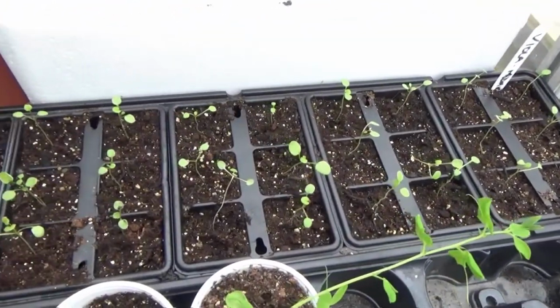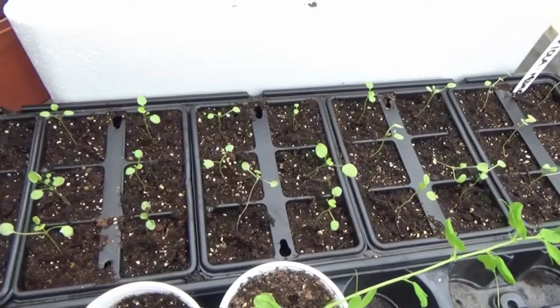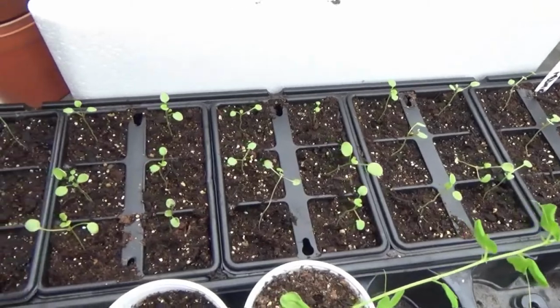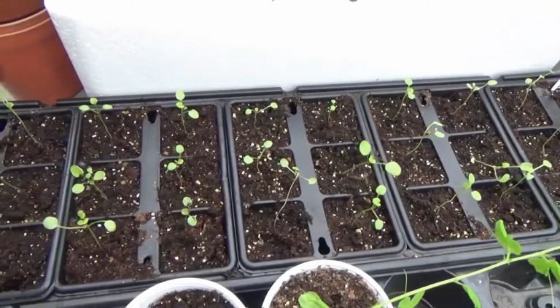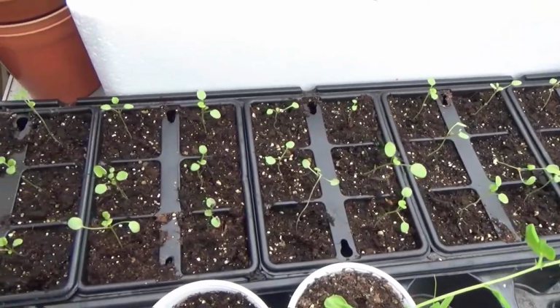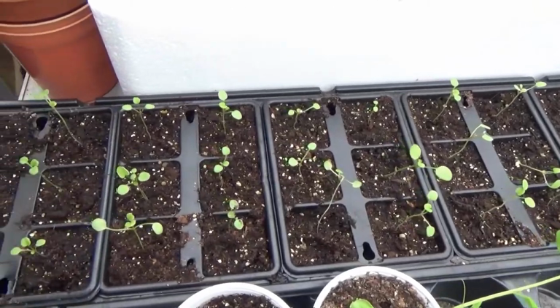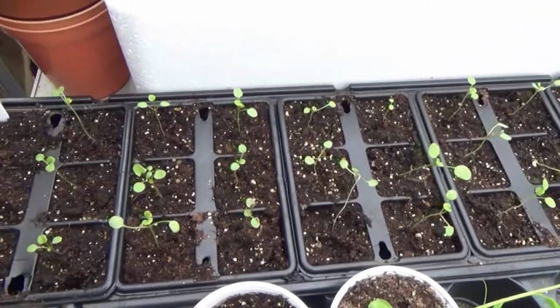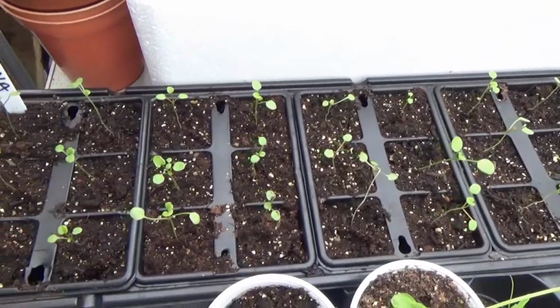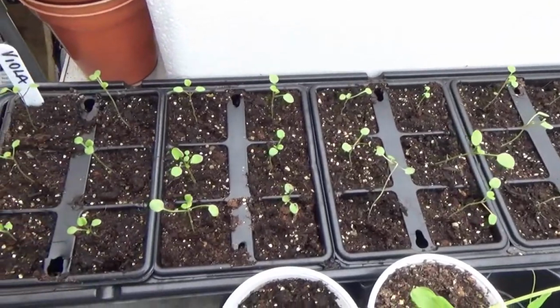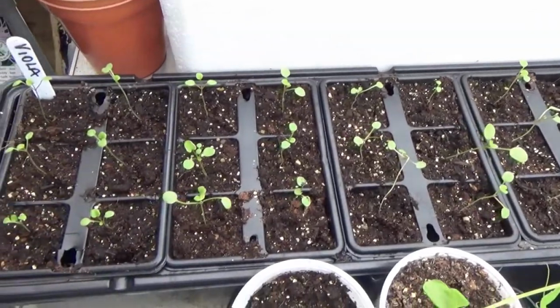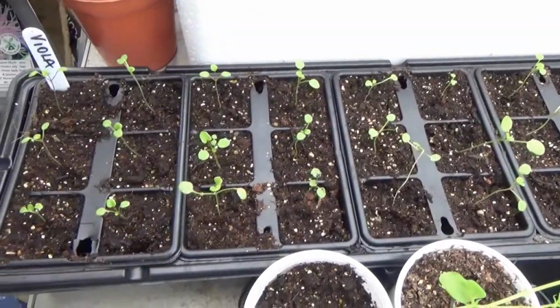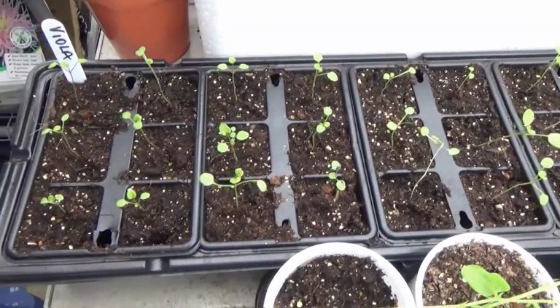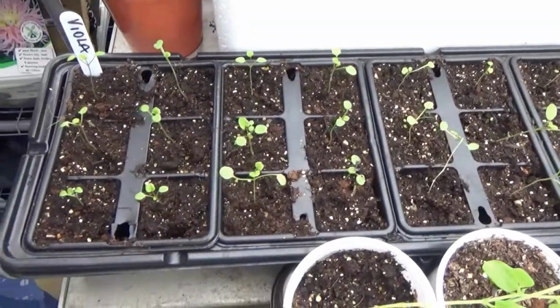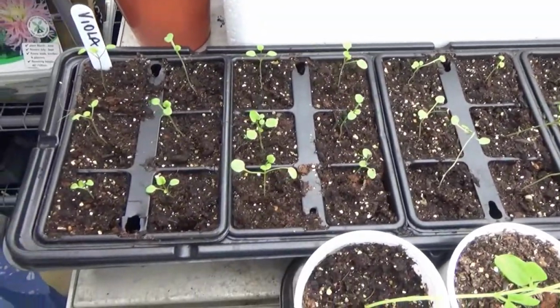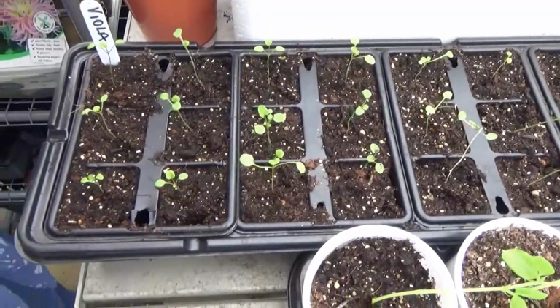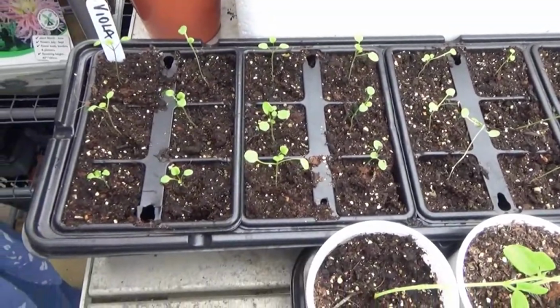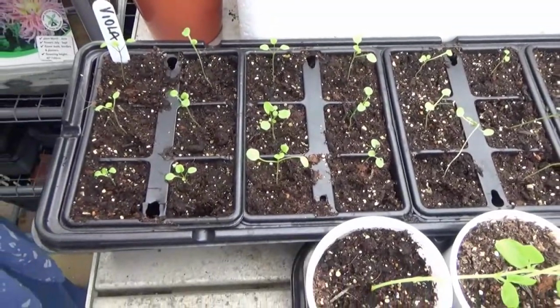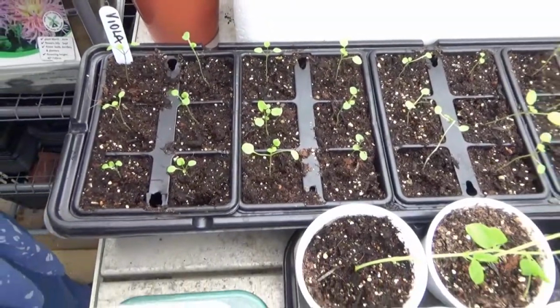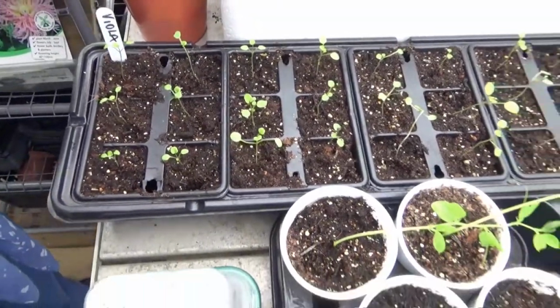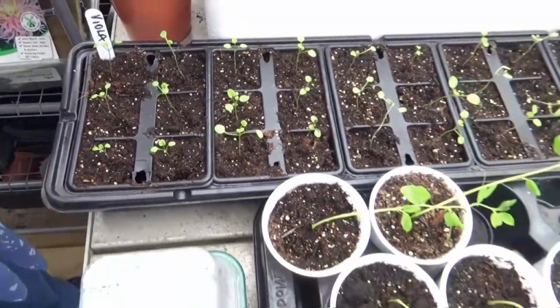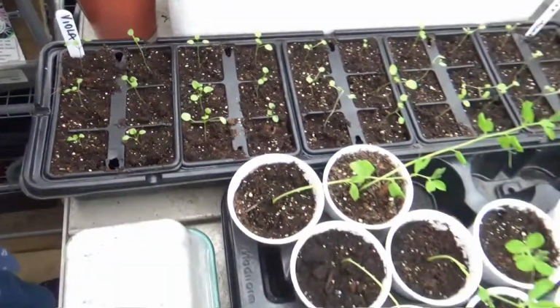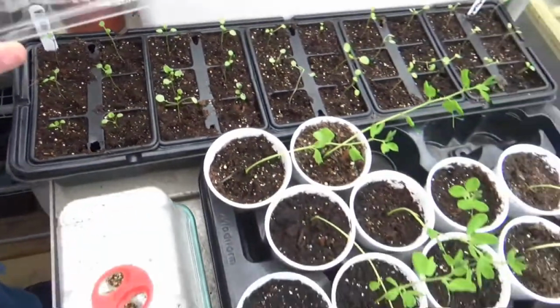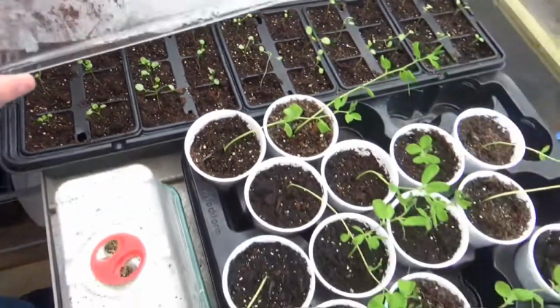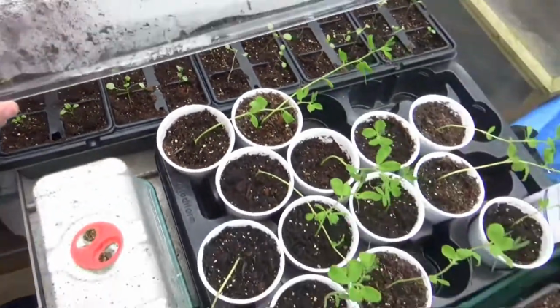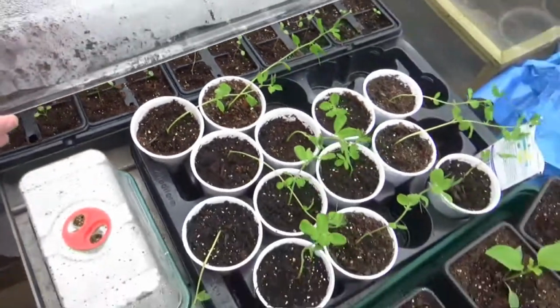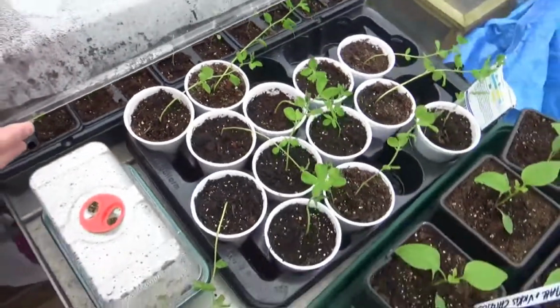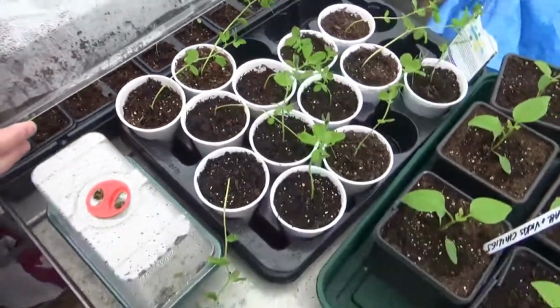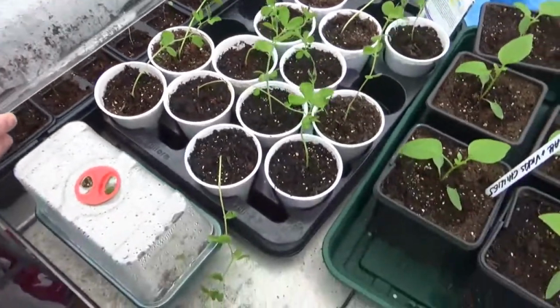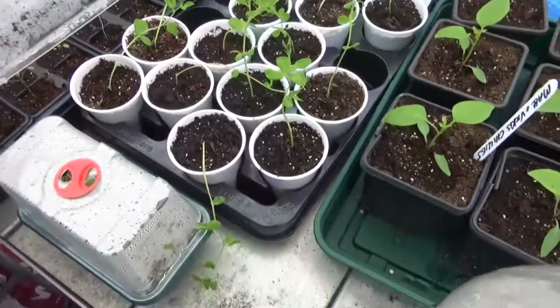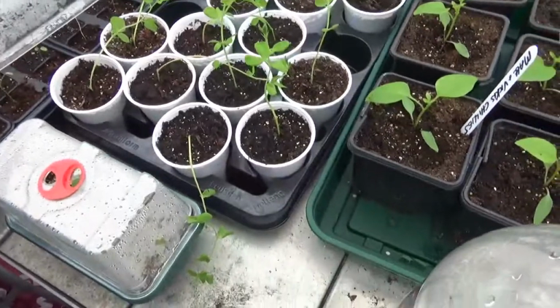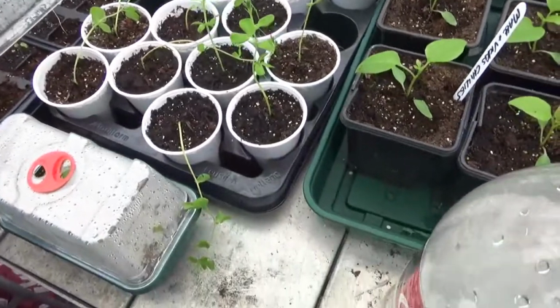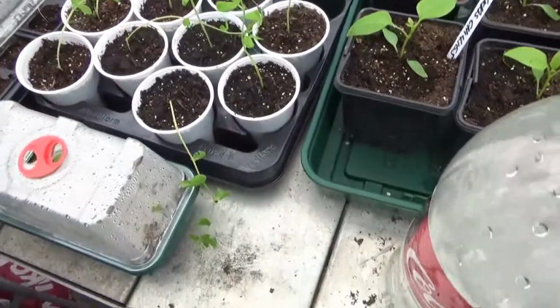These are some jet black violas that I've sown at home and they're doing brilliantly. They're looking really good - just keep them a little bit warm.